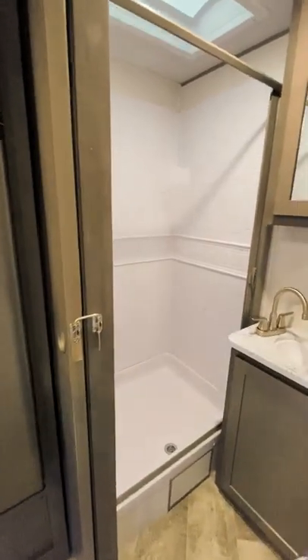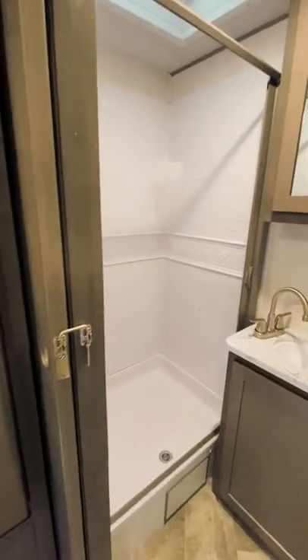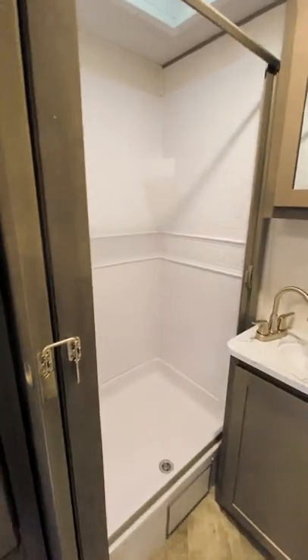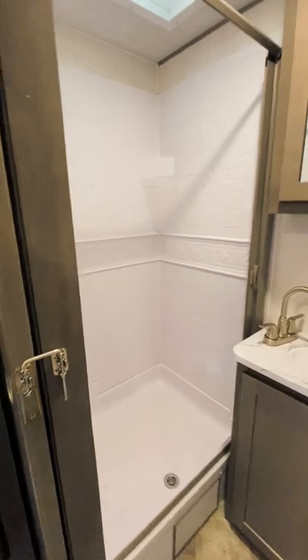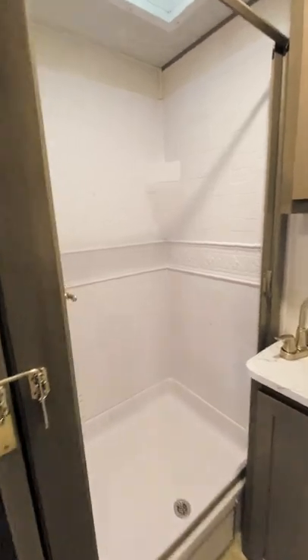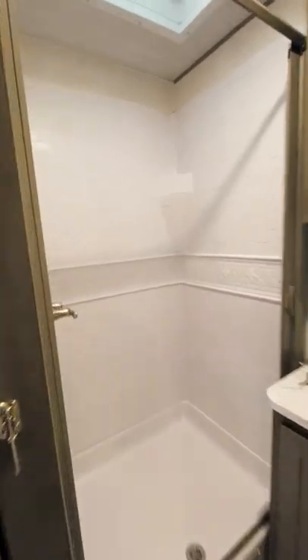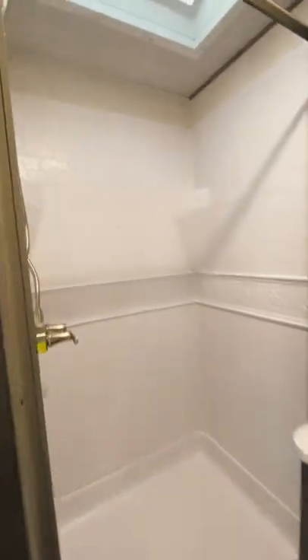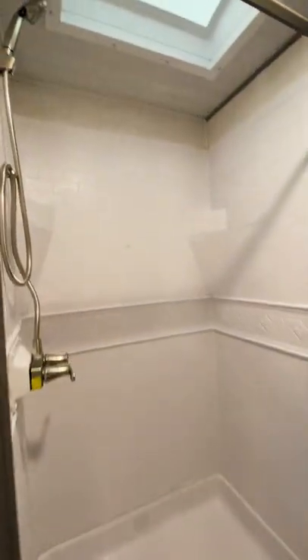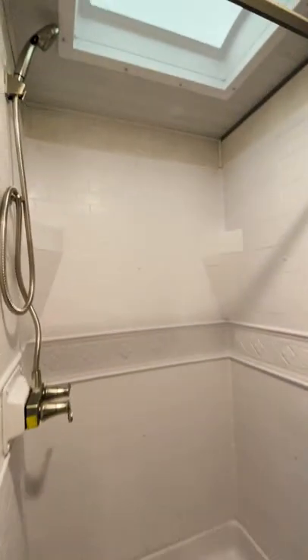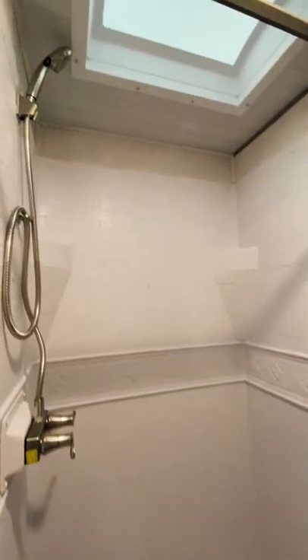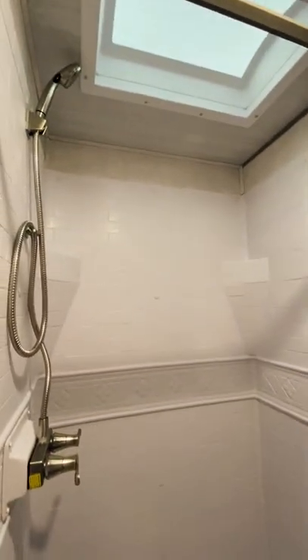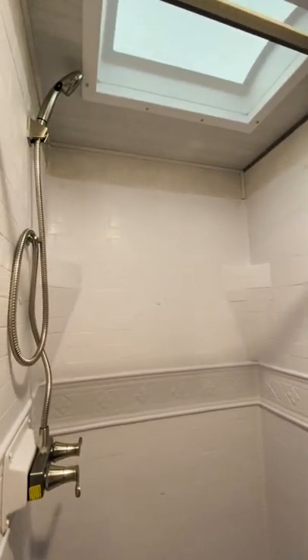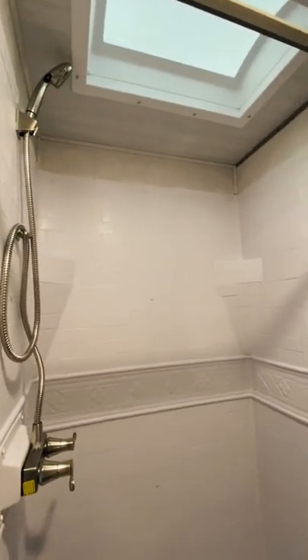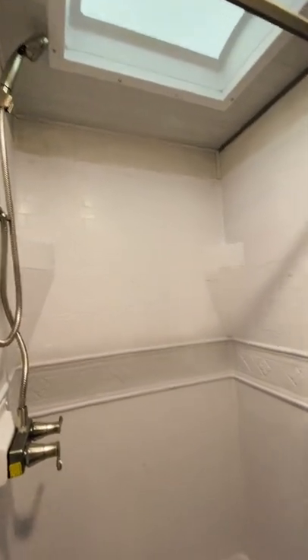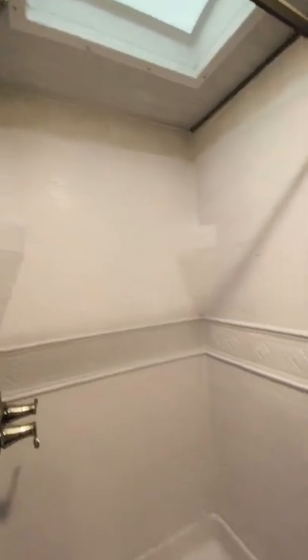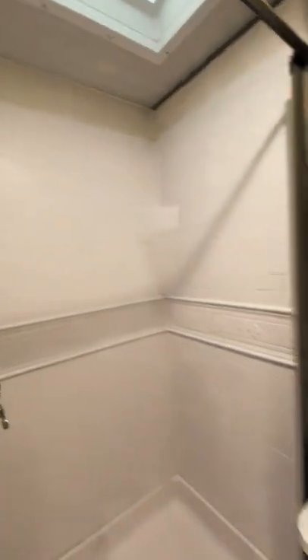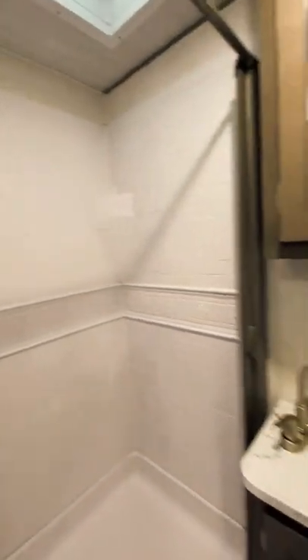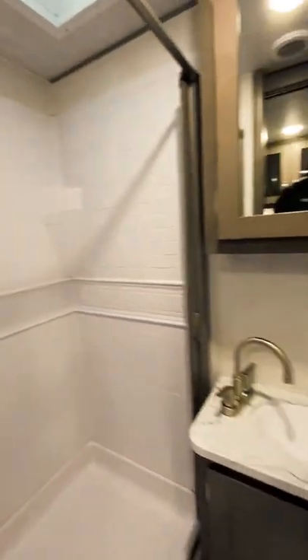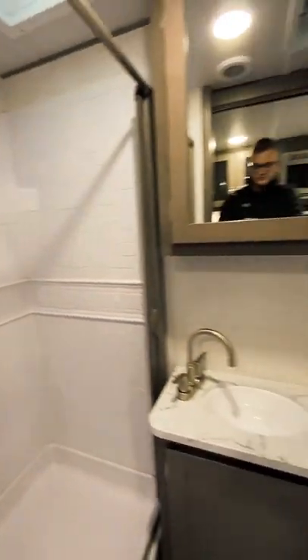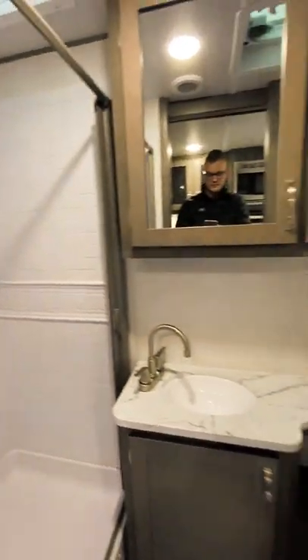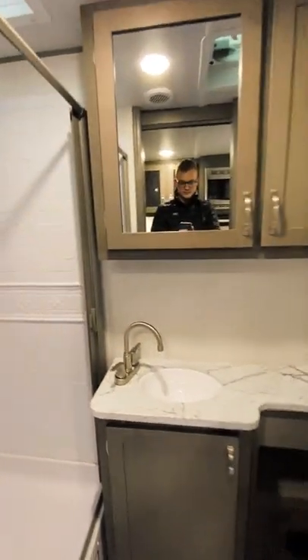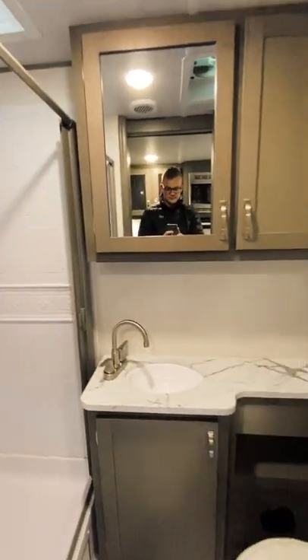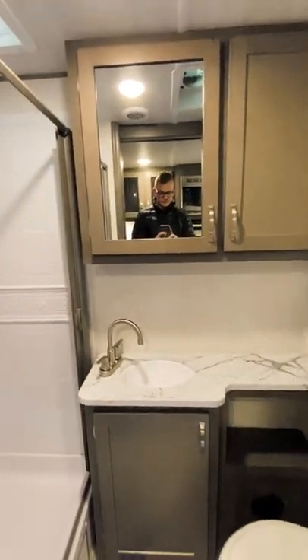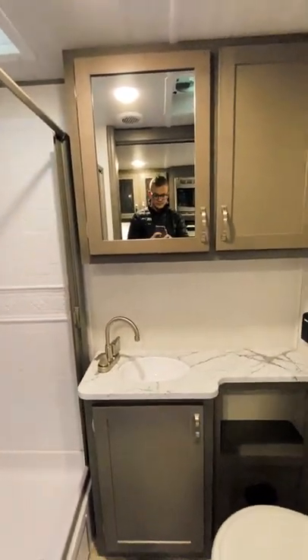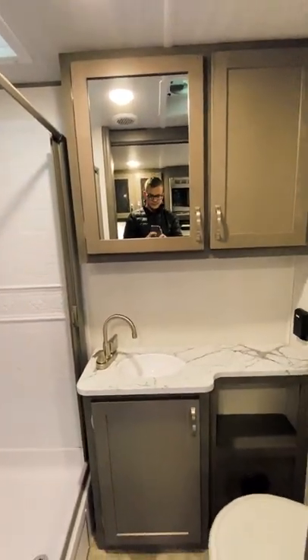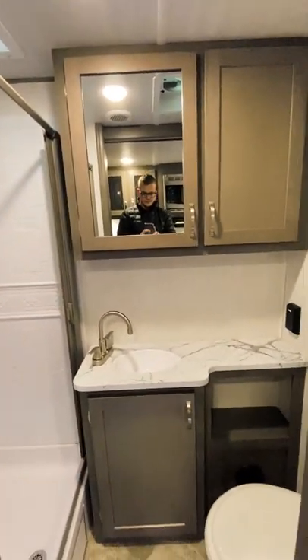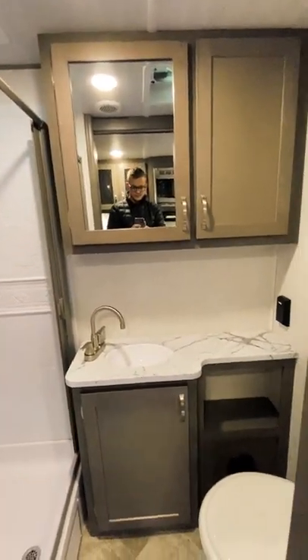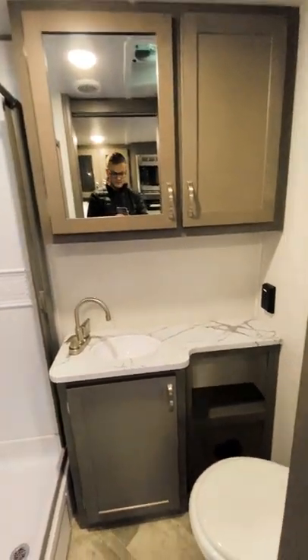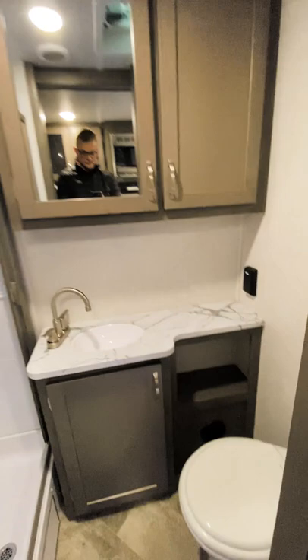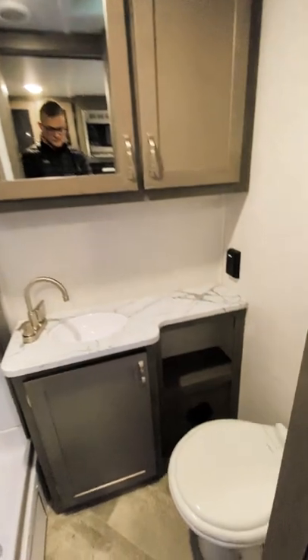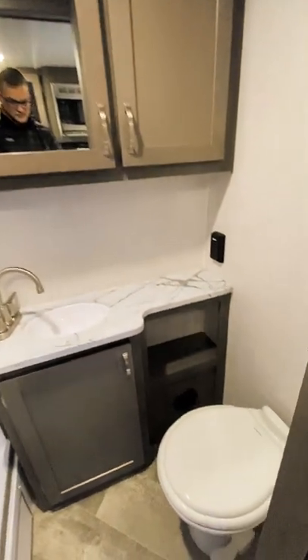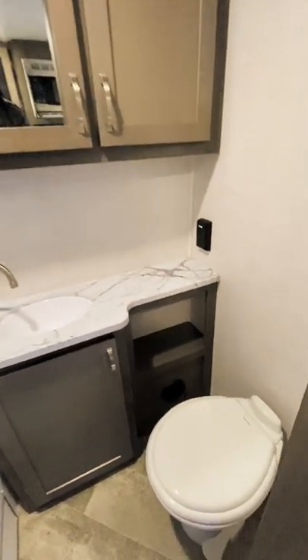In the back you'll find the bathroom with a walk-in shower, vanity and surrounding storage, and a foot flush toilet.